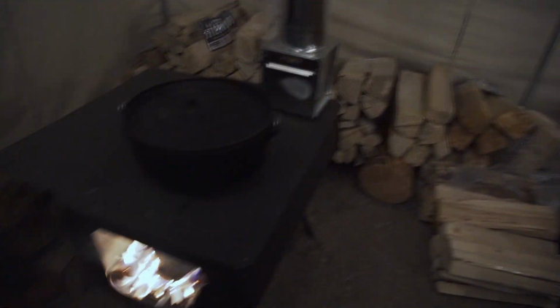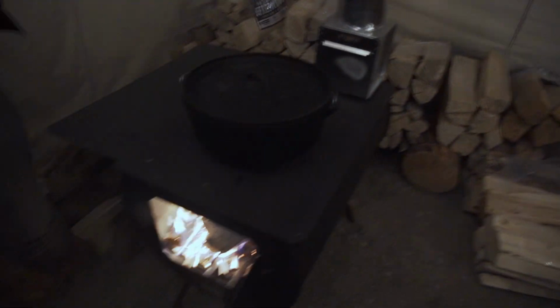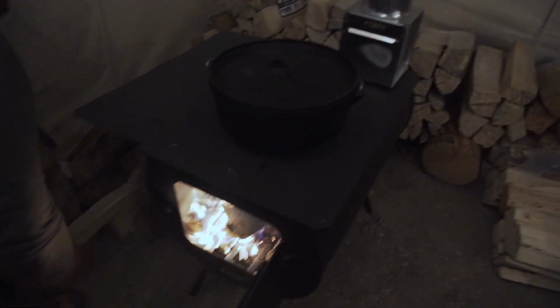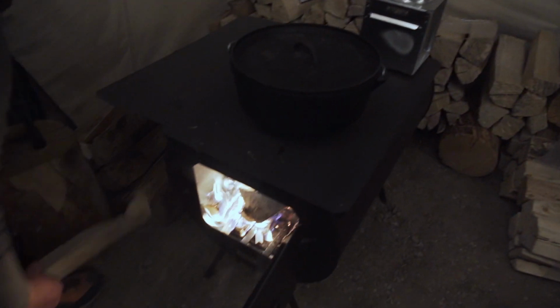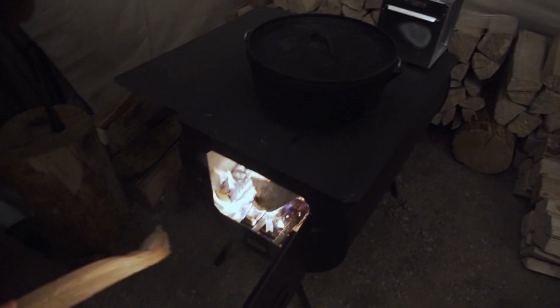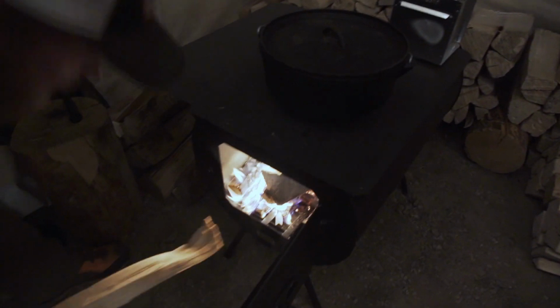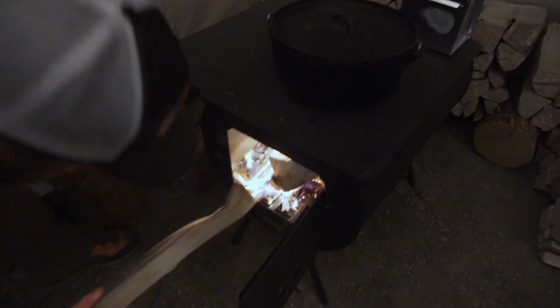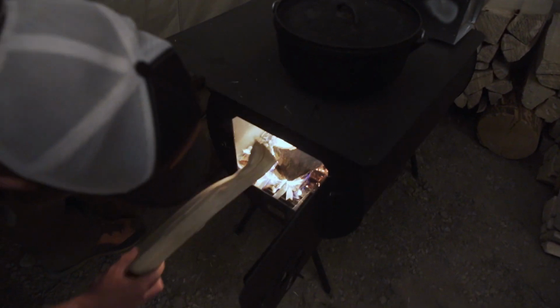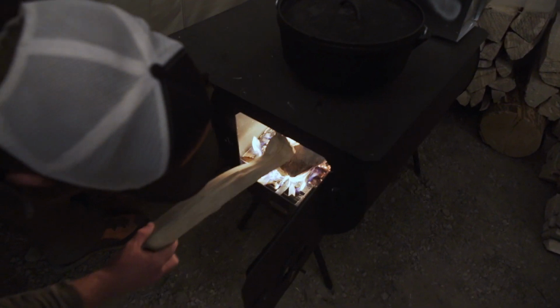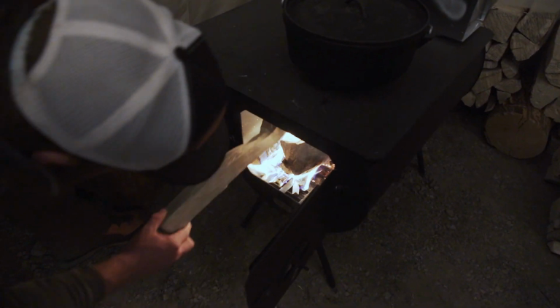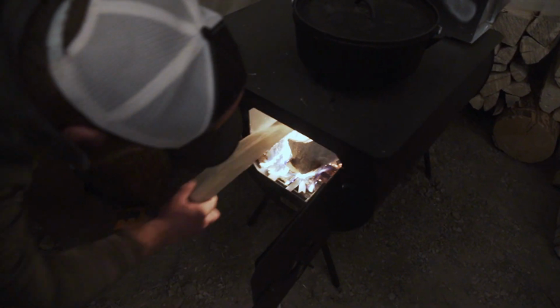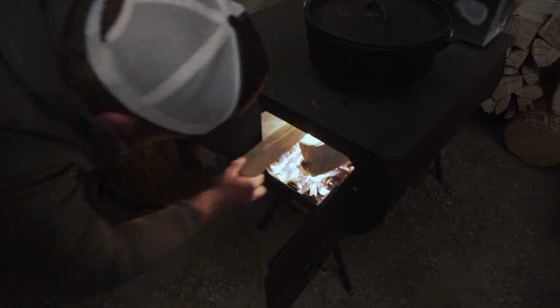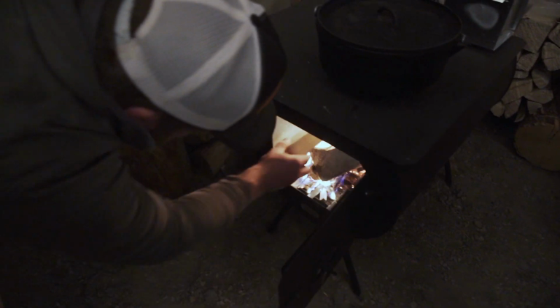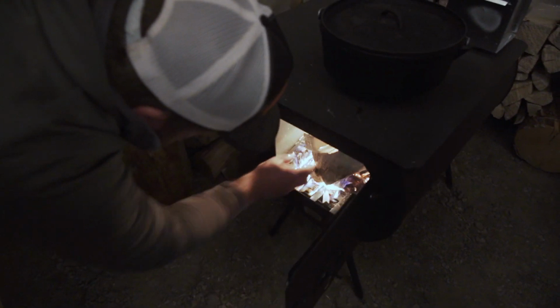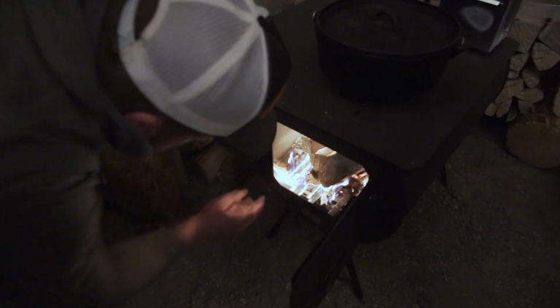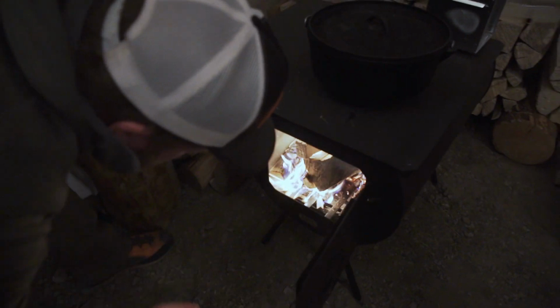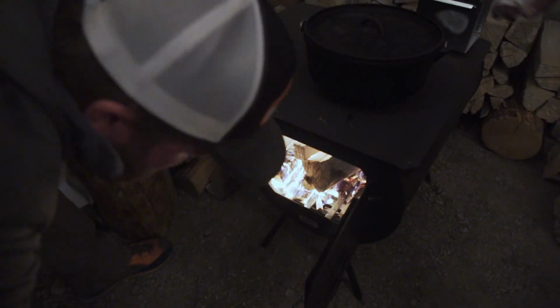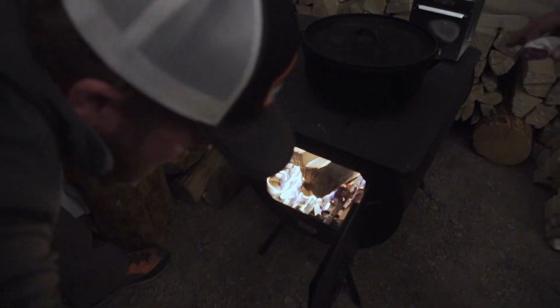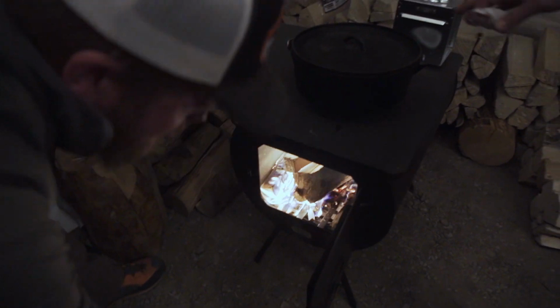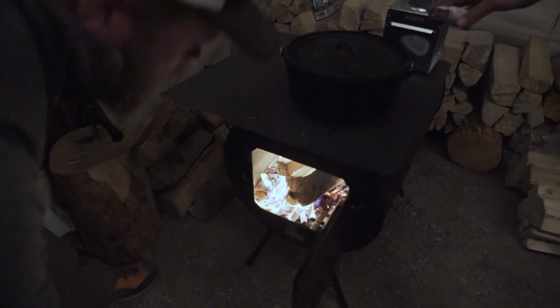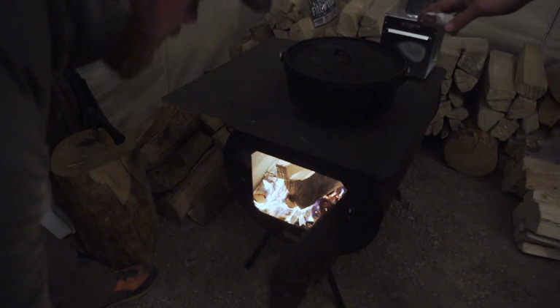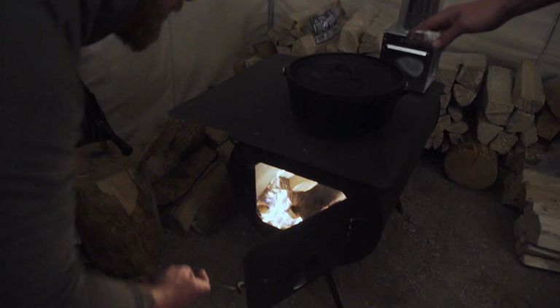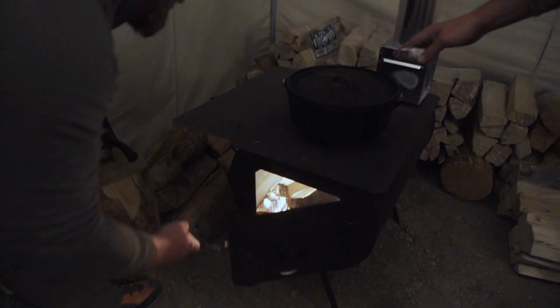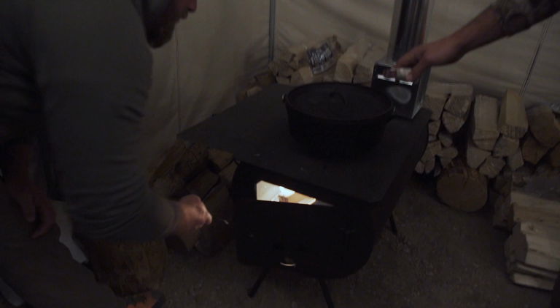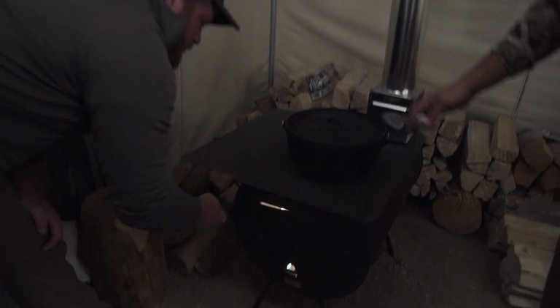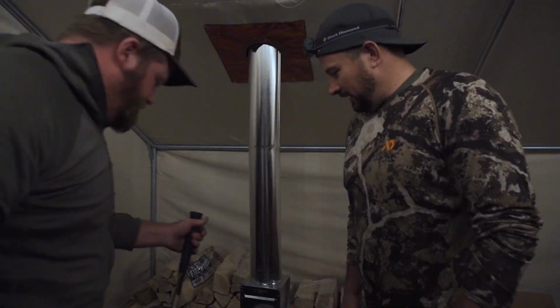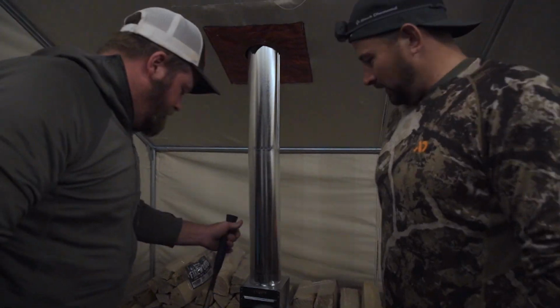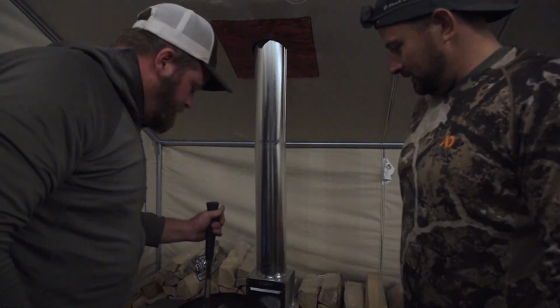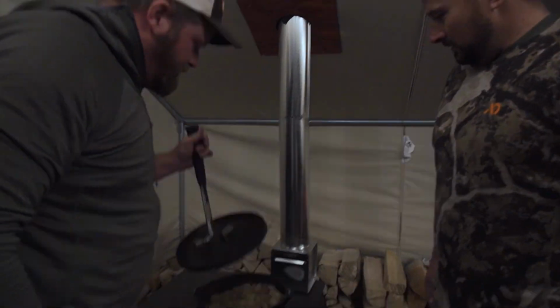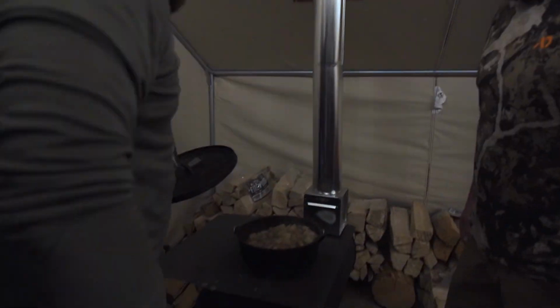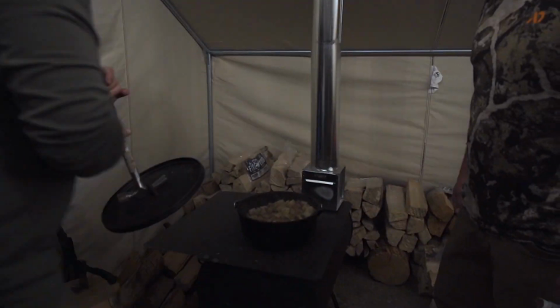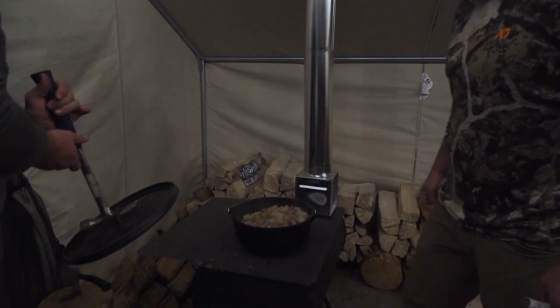Beautiful stove, firewood. Dutch oven on top — are you making potatoes? Just grab one. Very good — about five minutes on the stove.